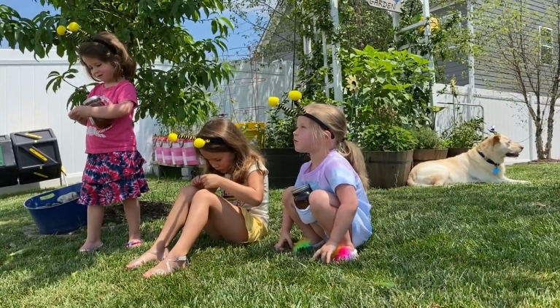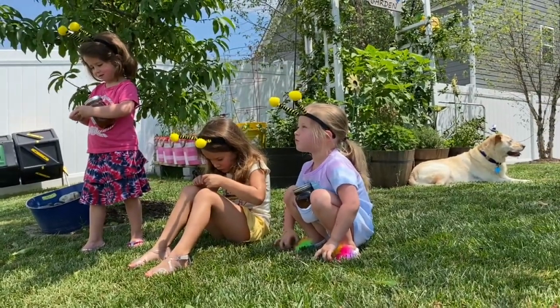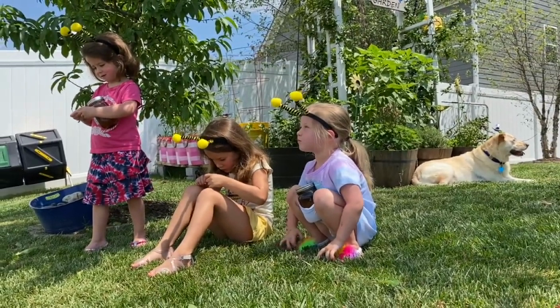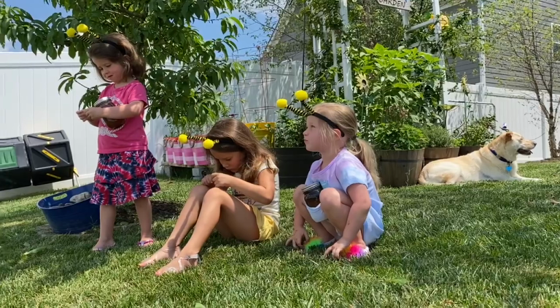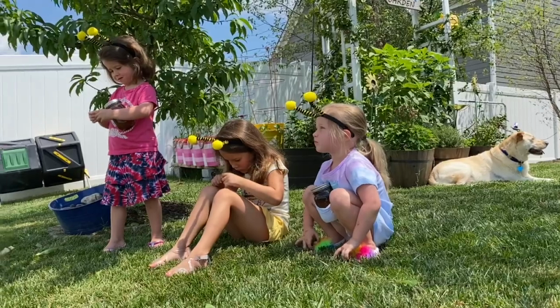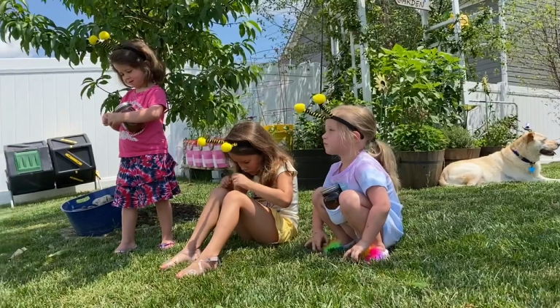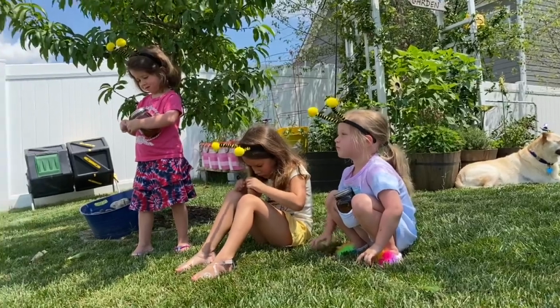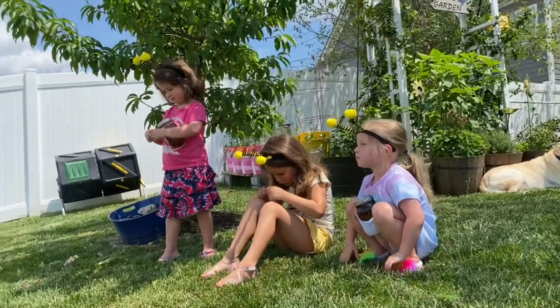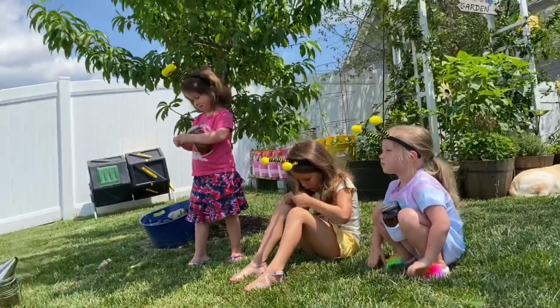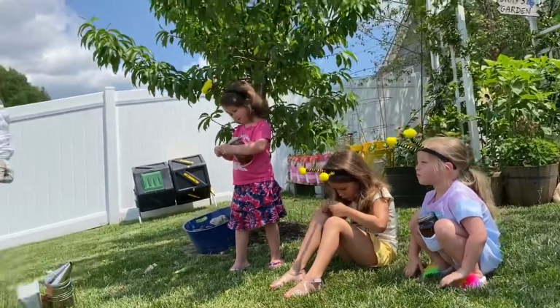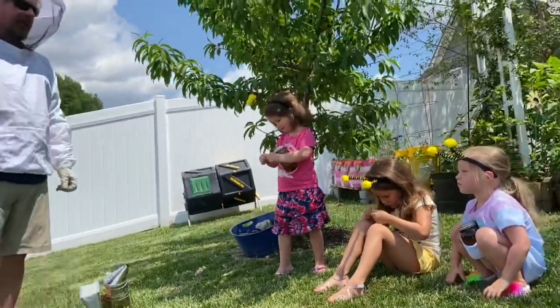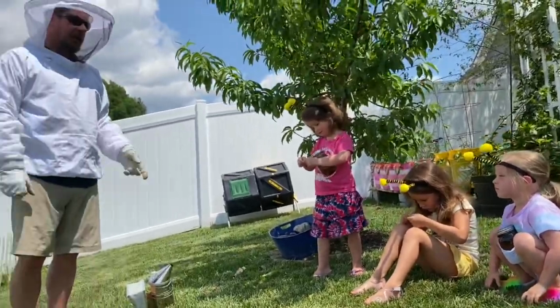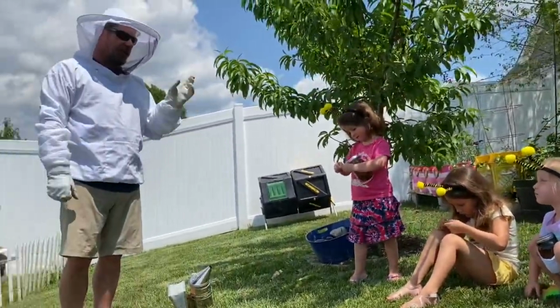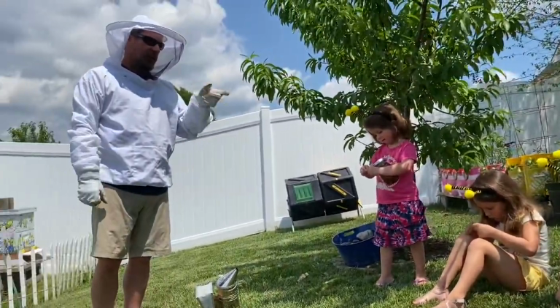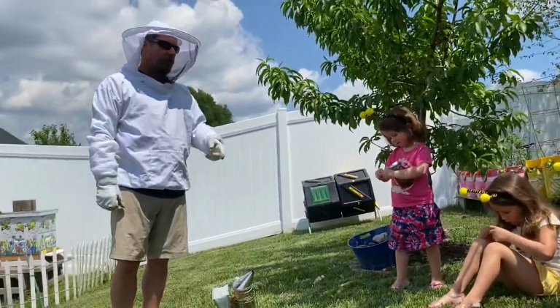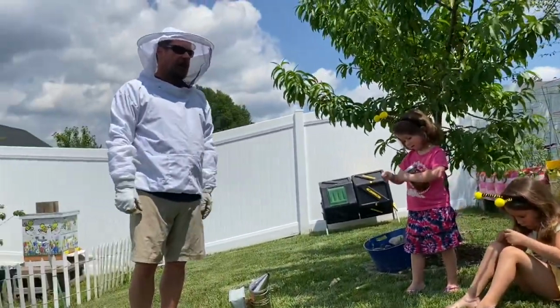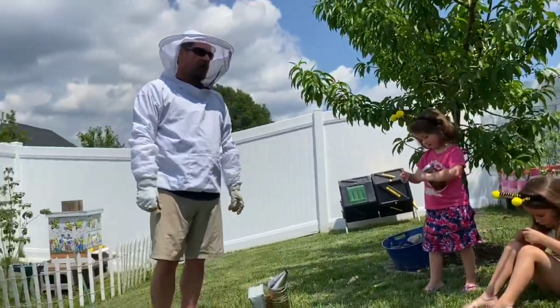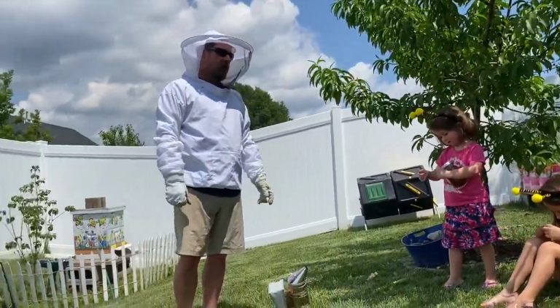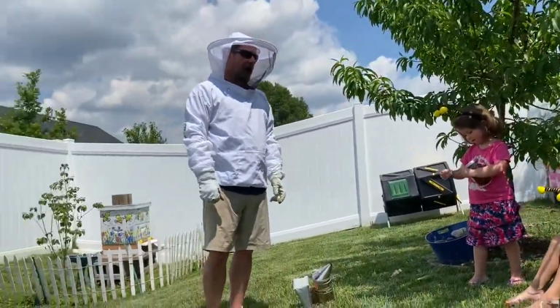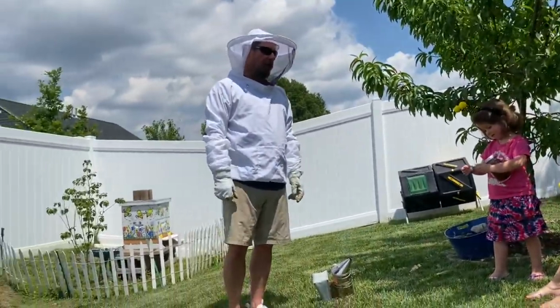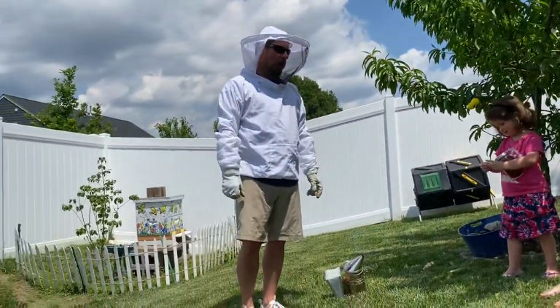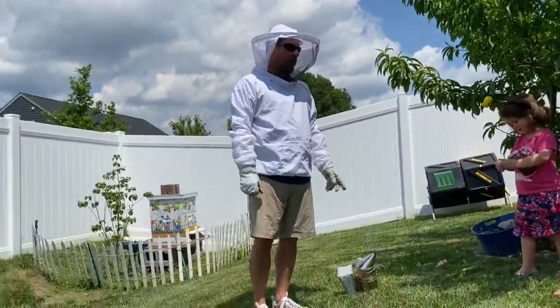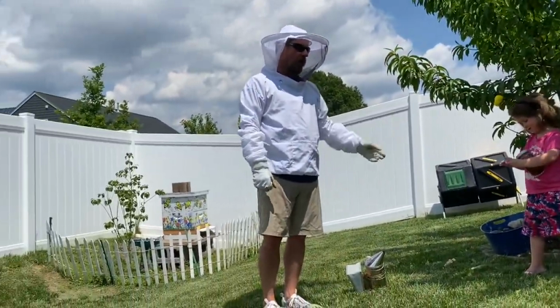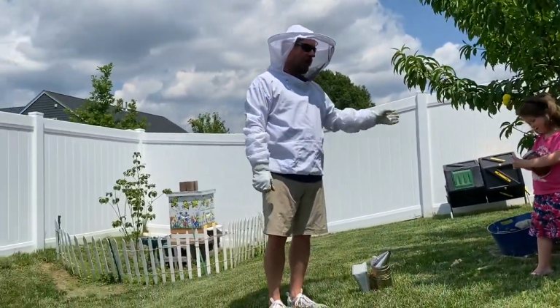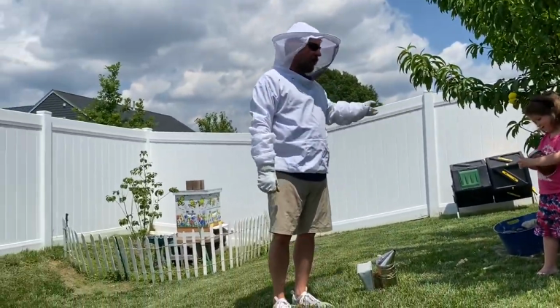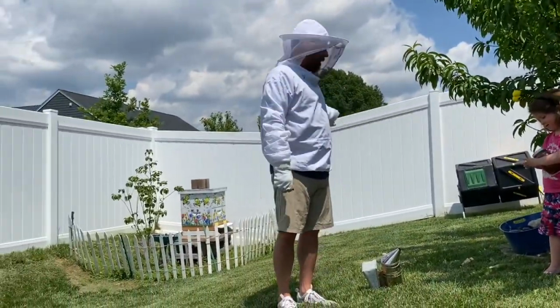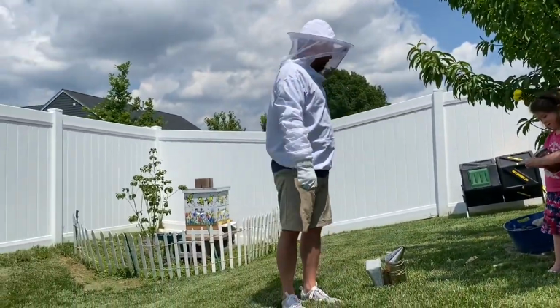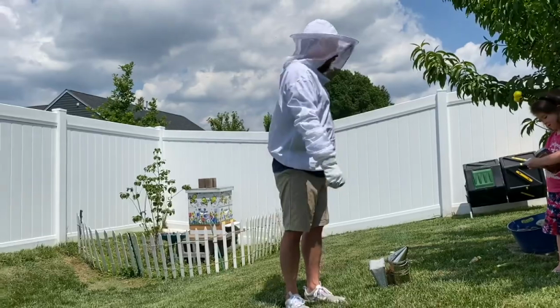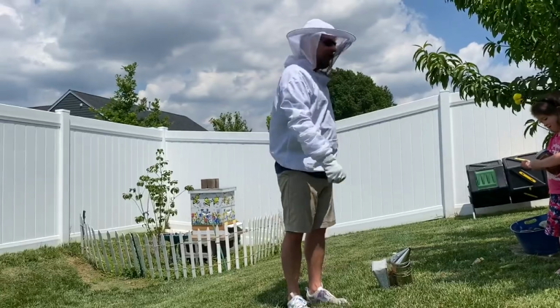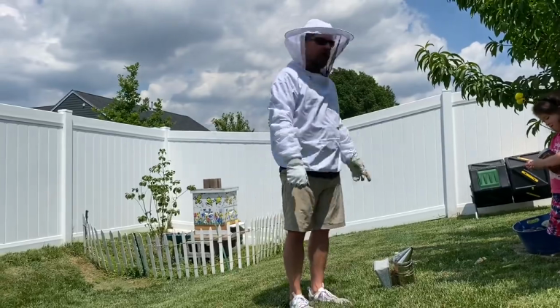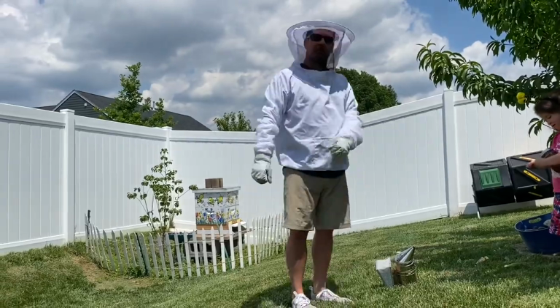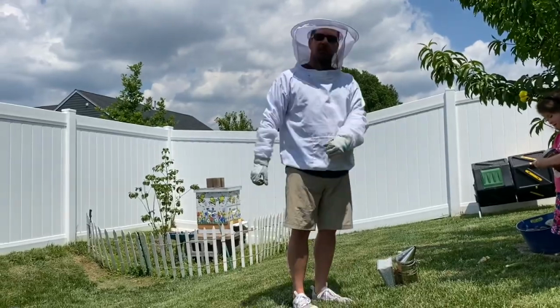Bees sleep for about five hours a day, just like you and me. After a long day of work, they'll come back to their hive and go to sleep.